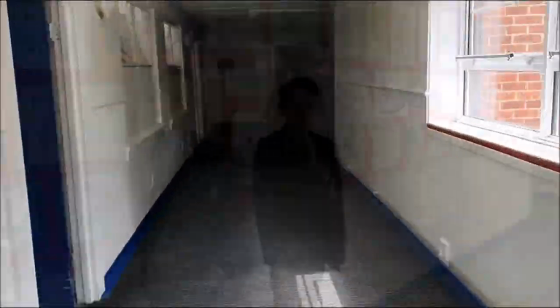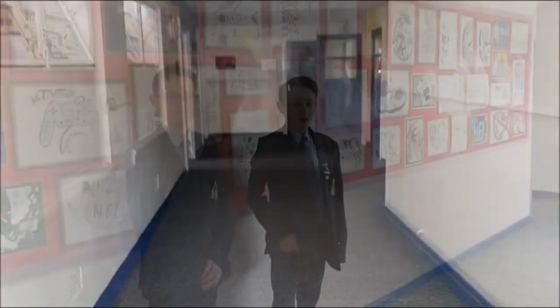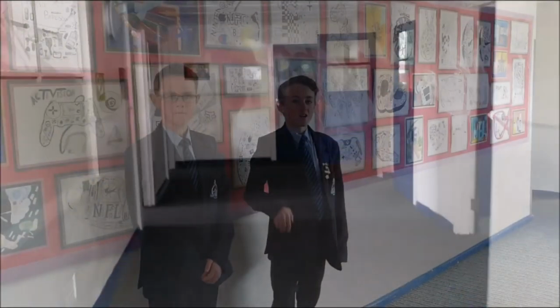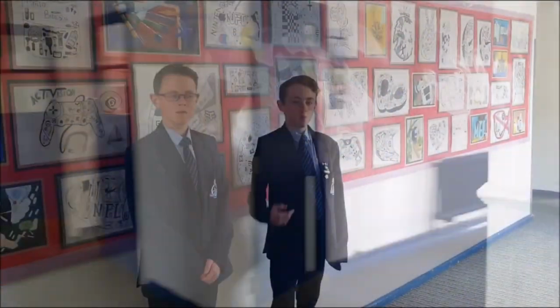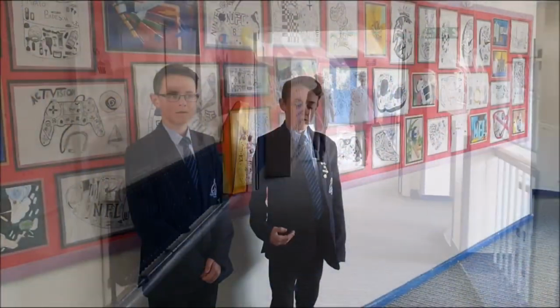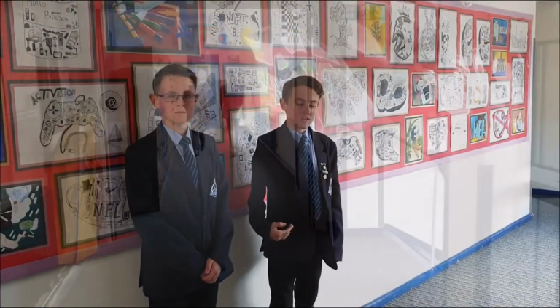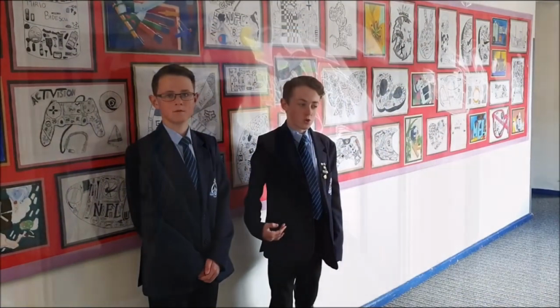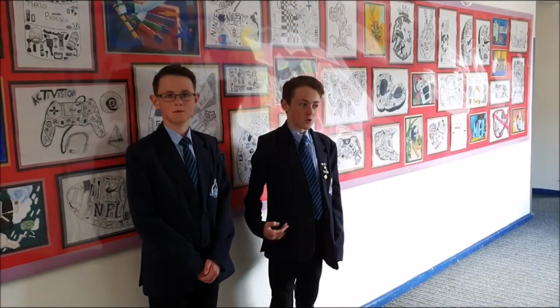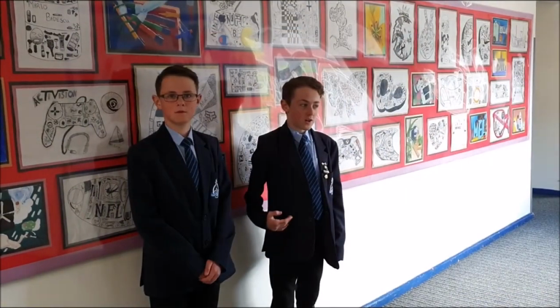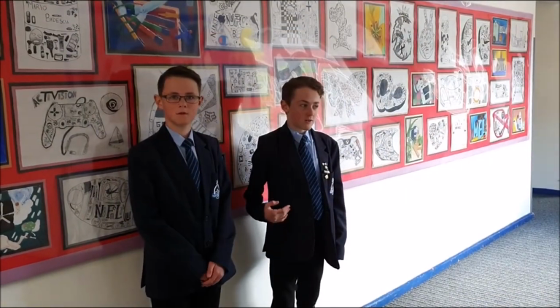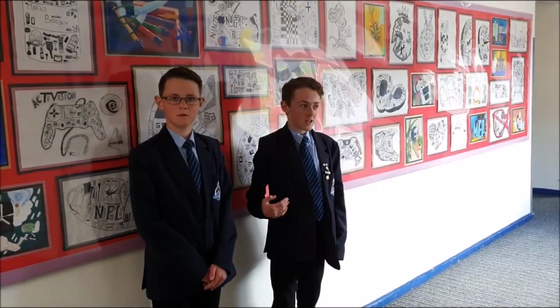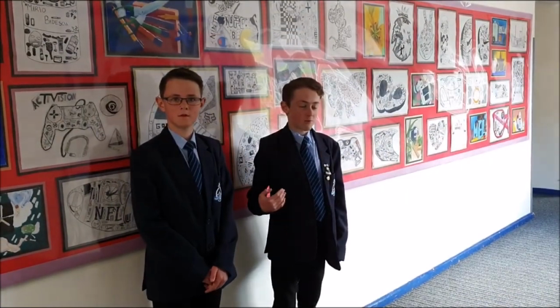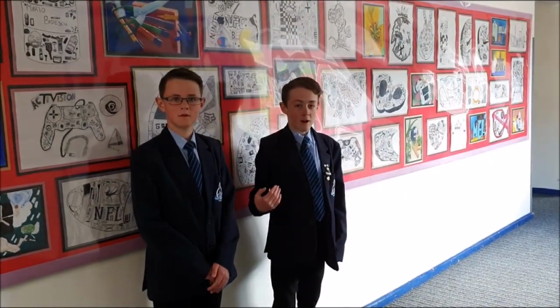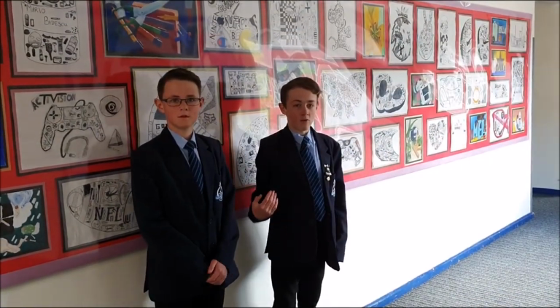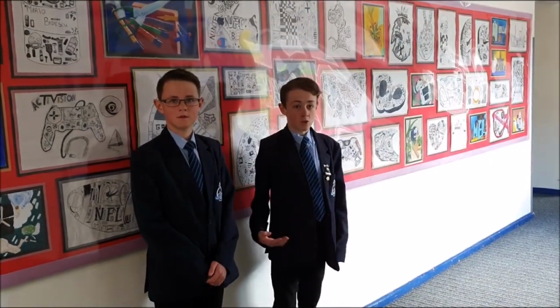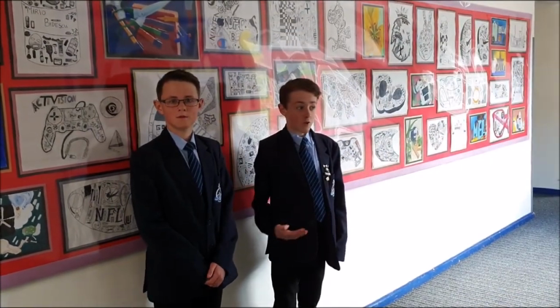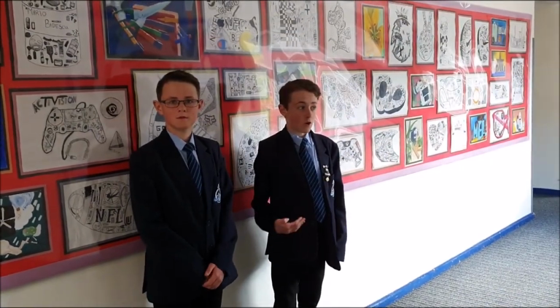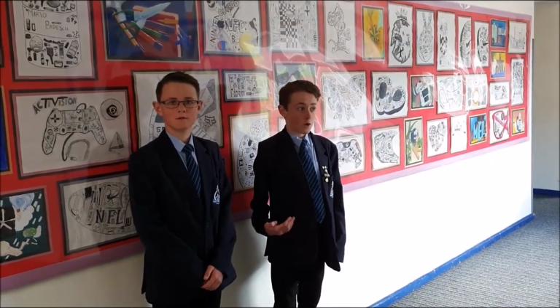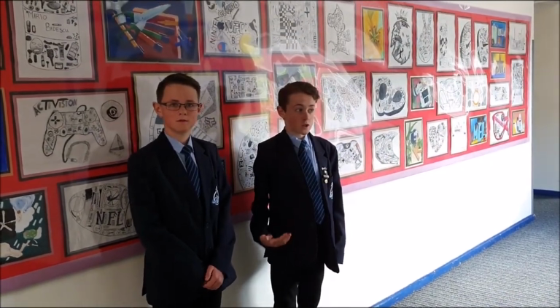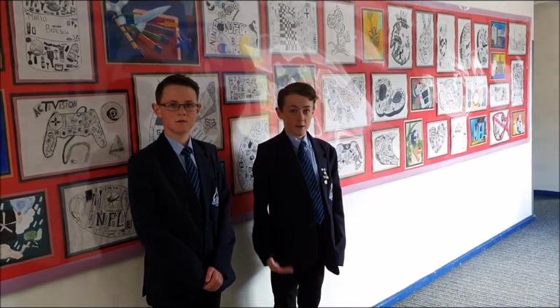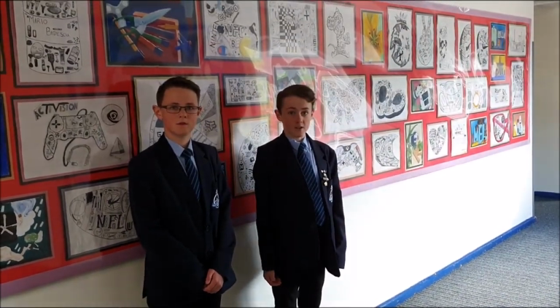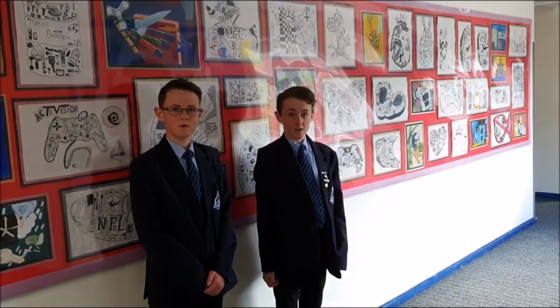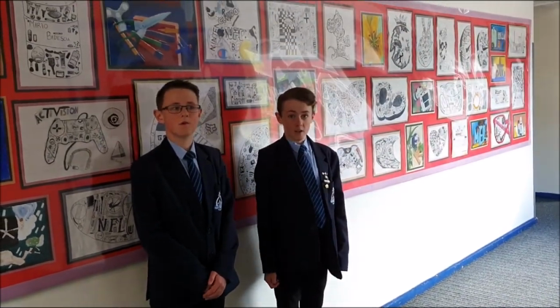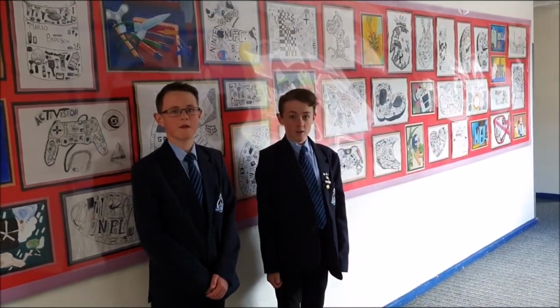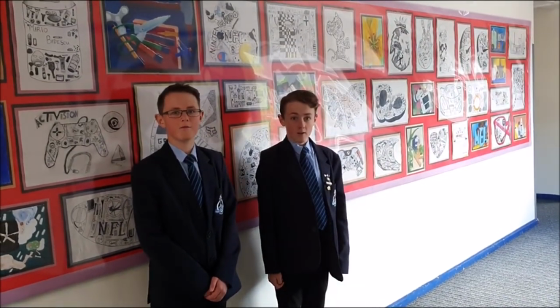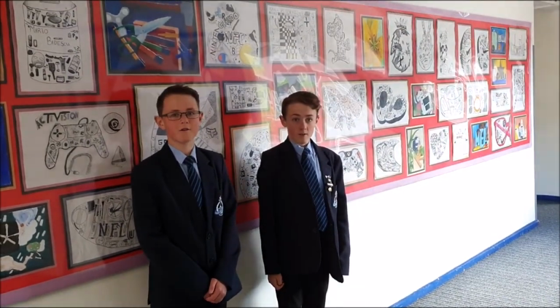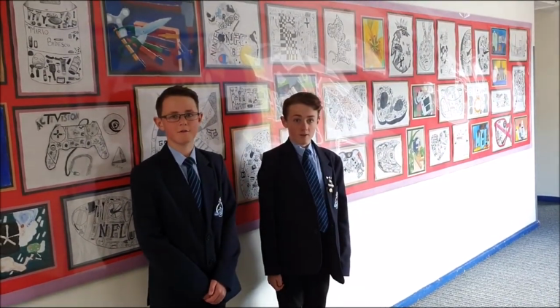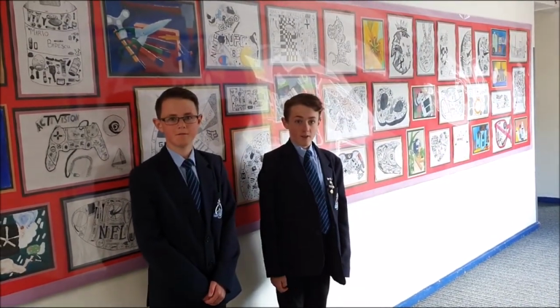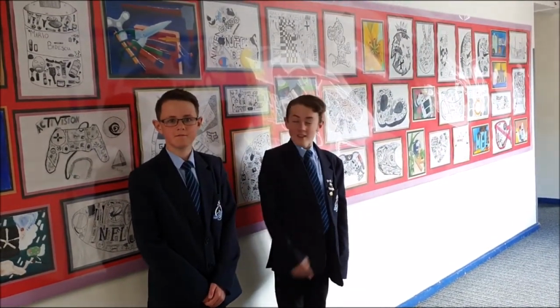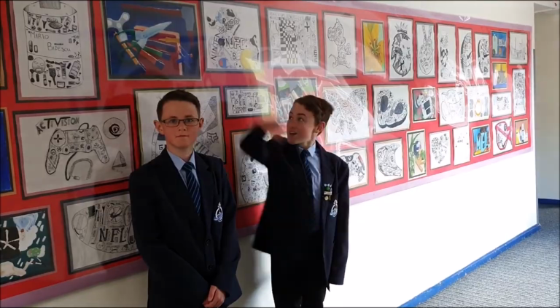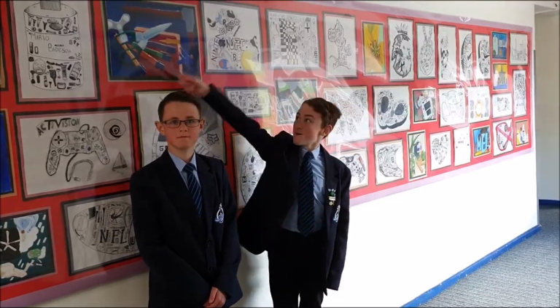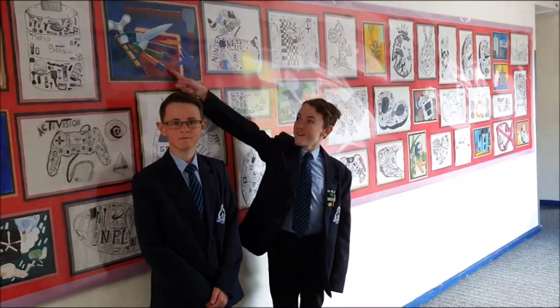When you look around the school, you'll see that we have lots of artwork displayed. We're really proud of it. That's mine!